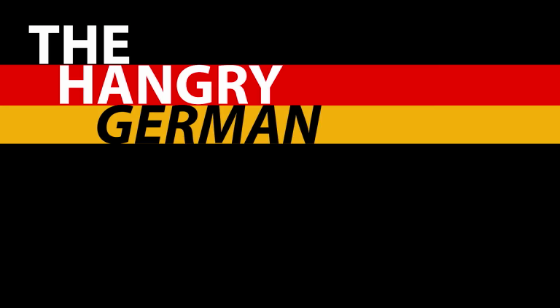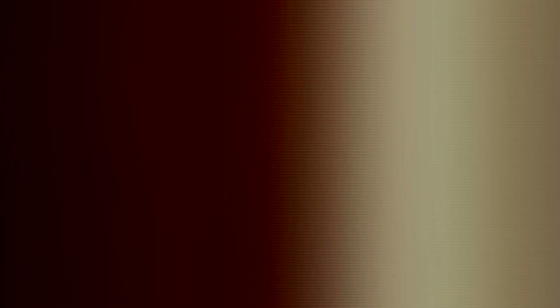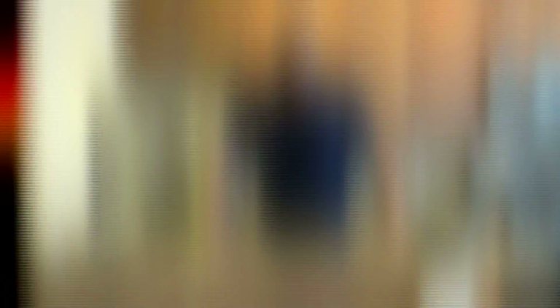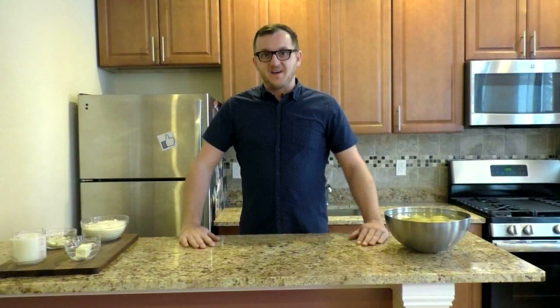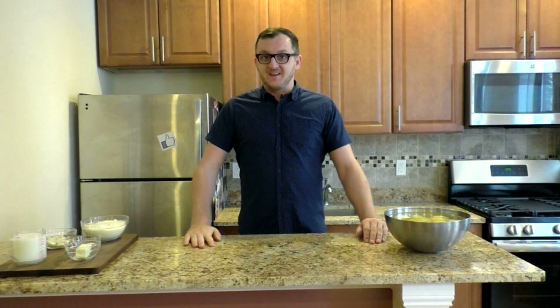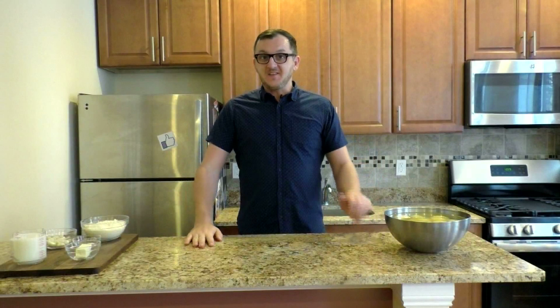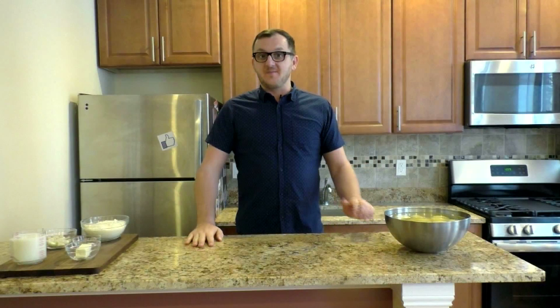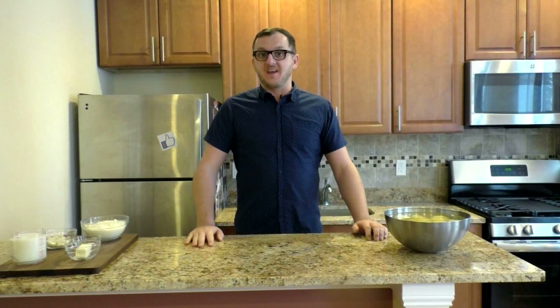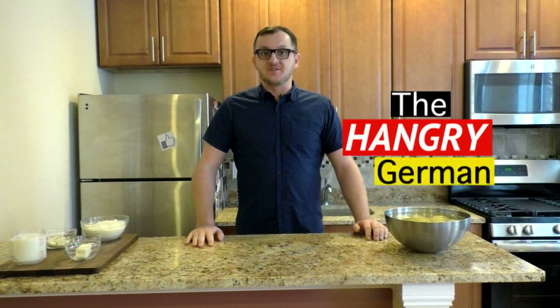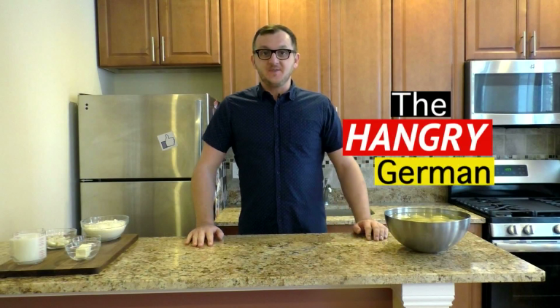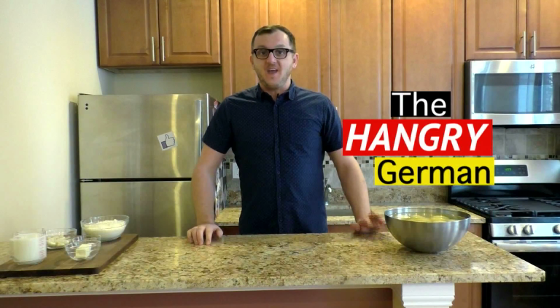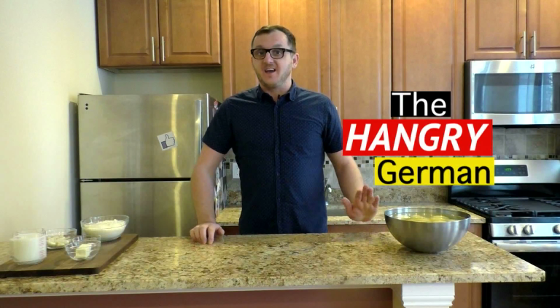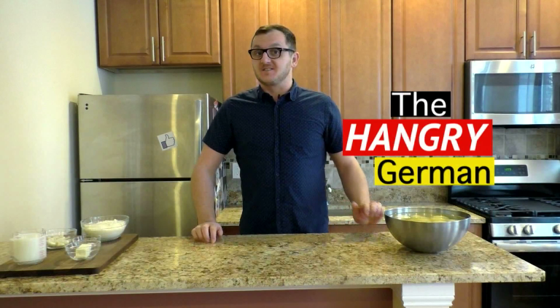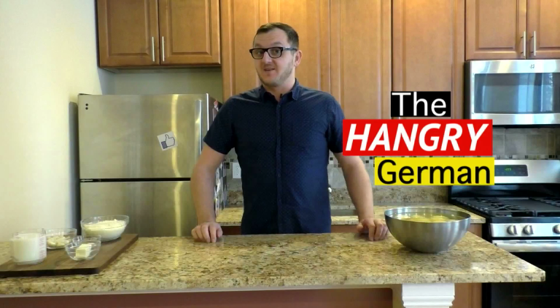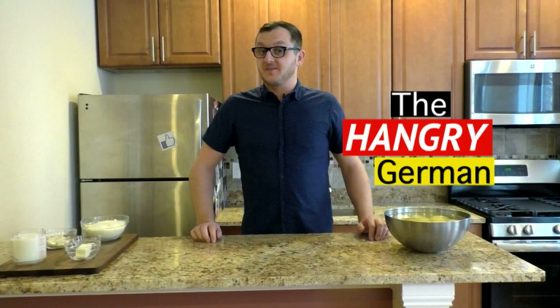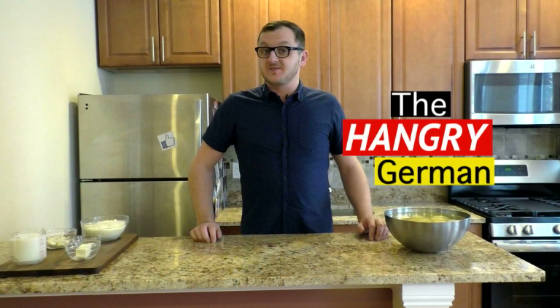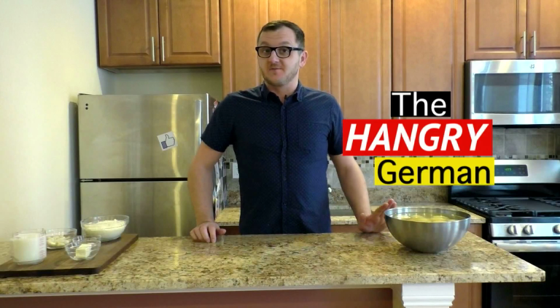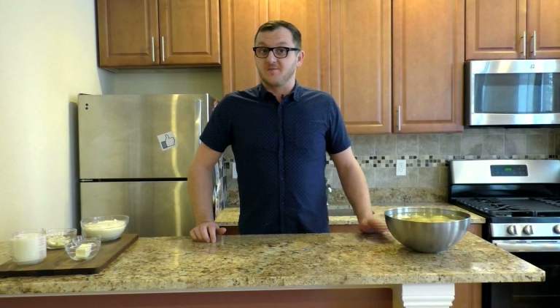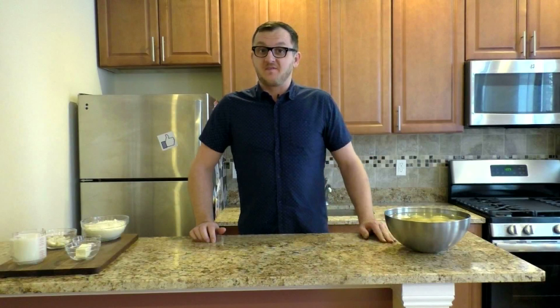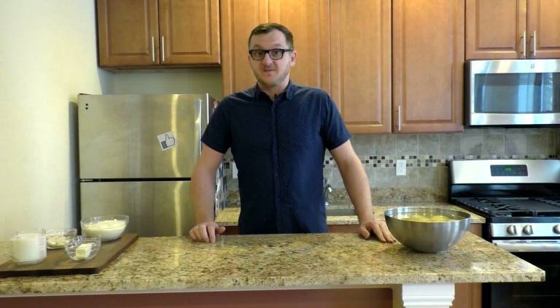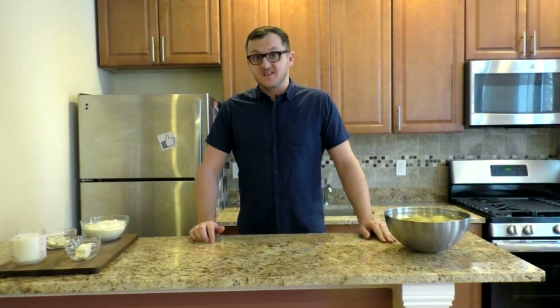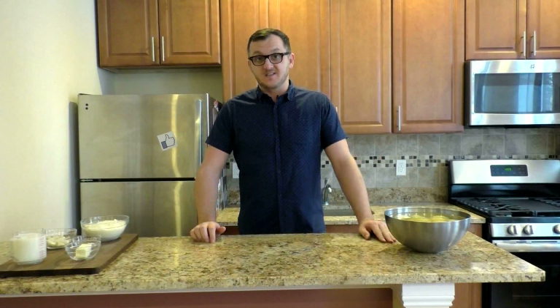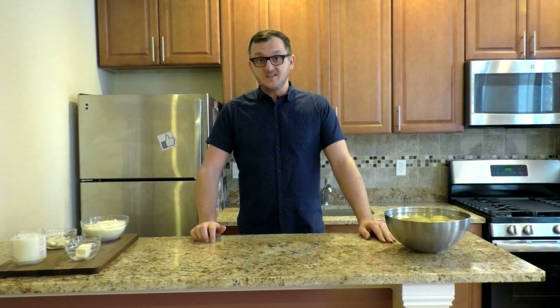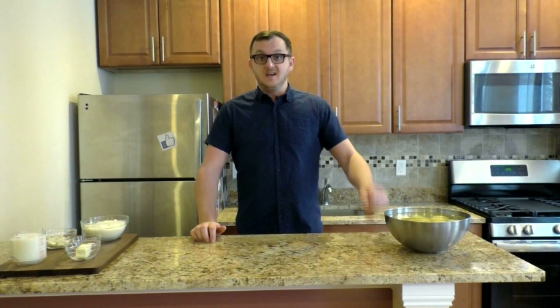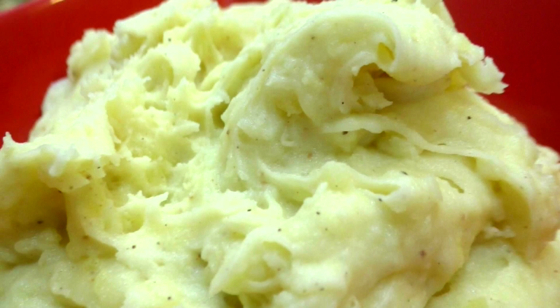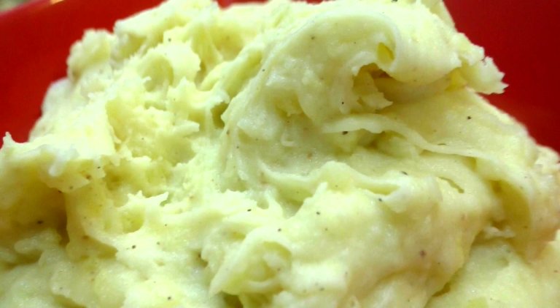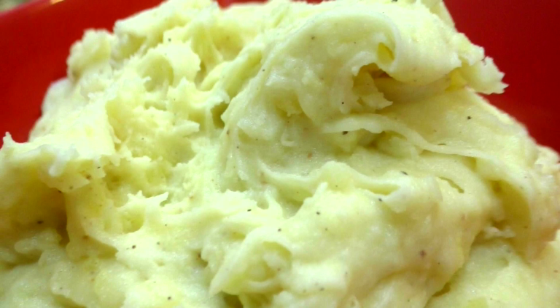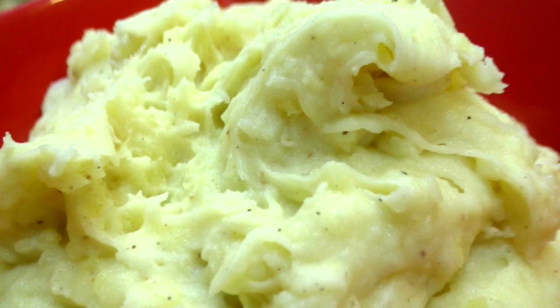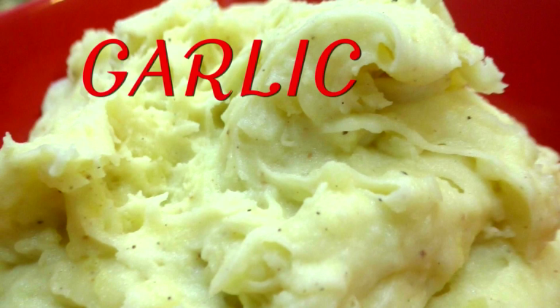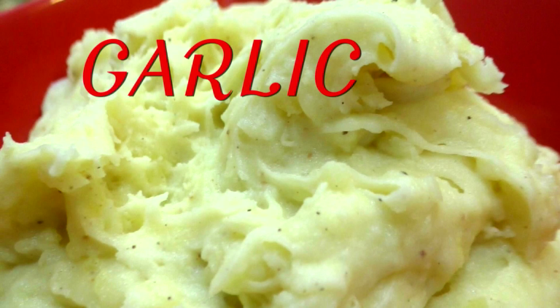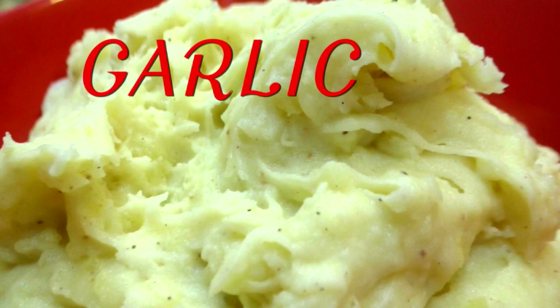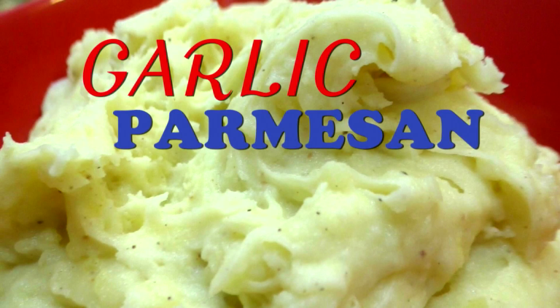Hi, I'm Hannes, I'm the angry German and today I'm going to show you one of my favorite side dishes: garlic parmesan mashed potatoes.